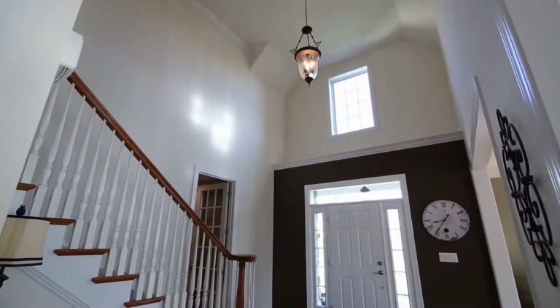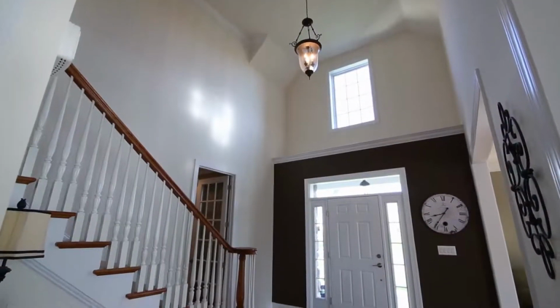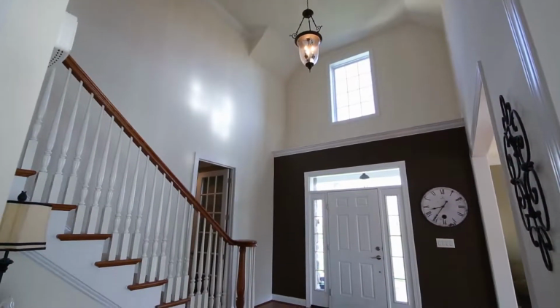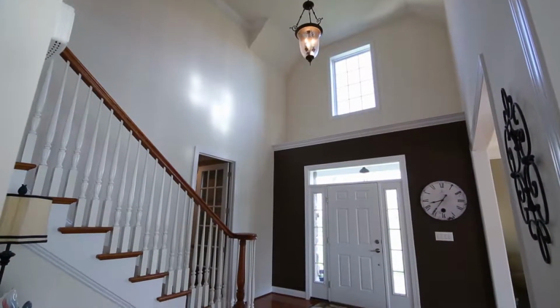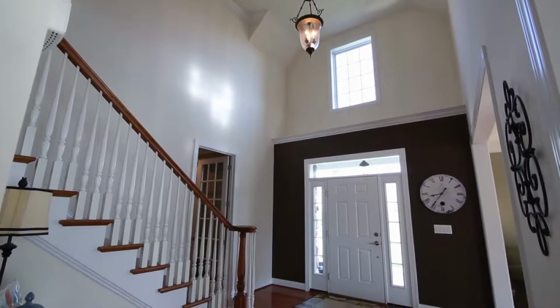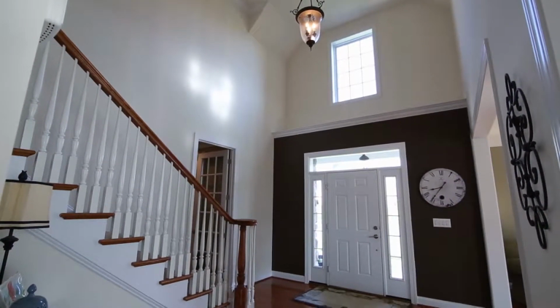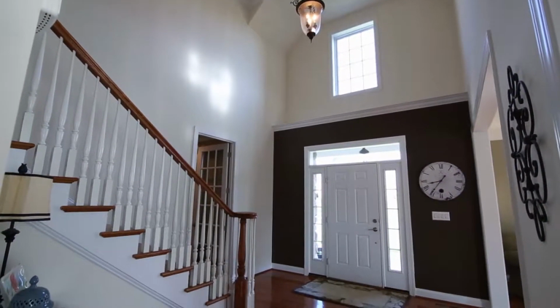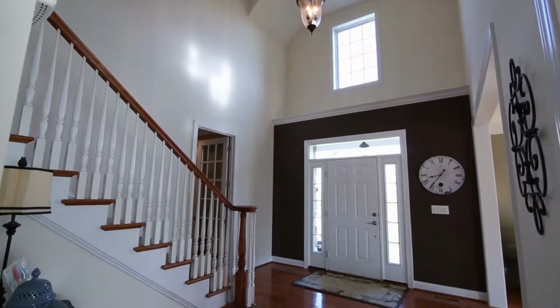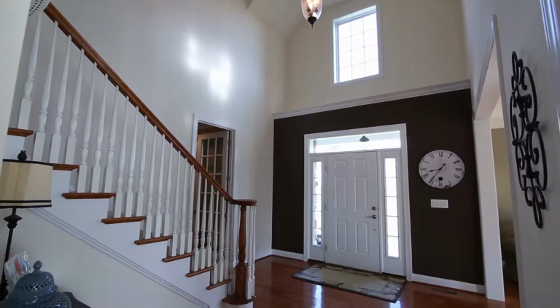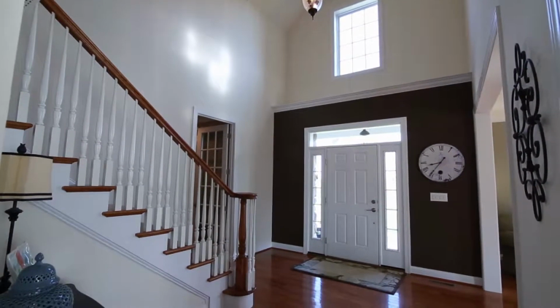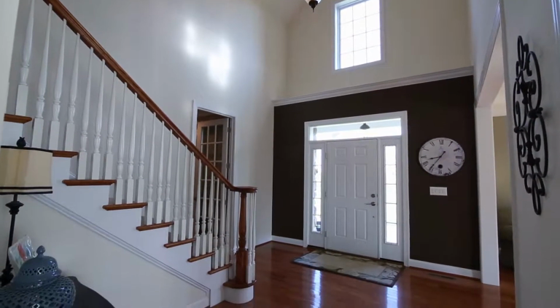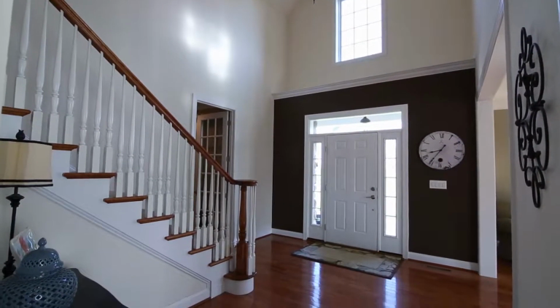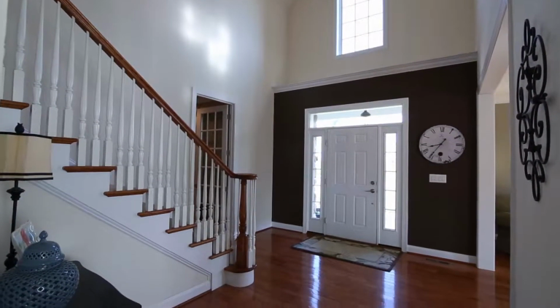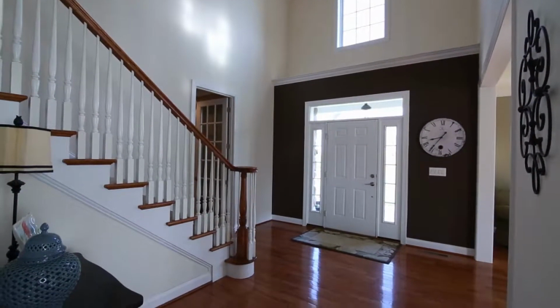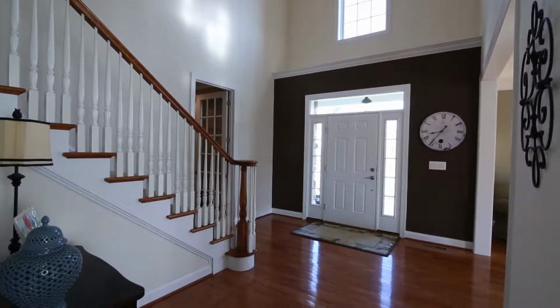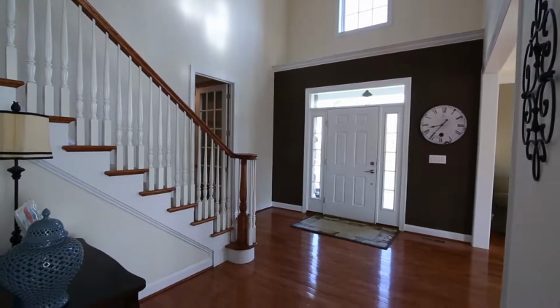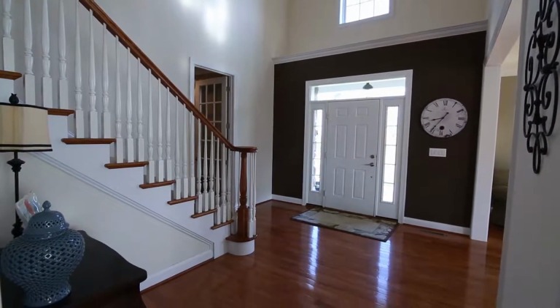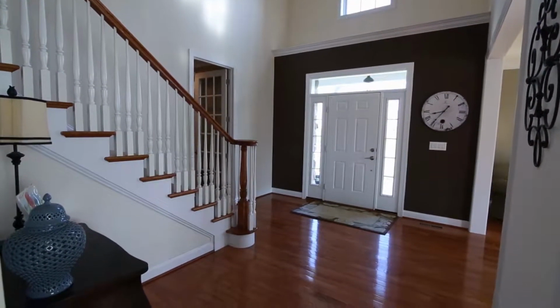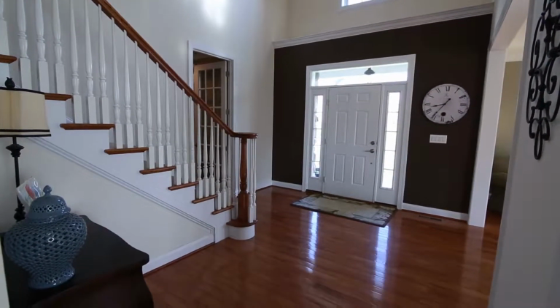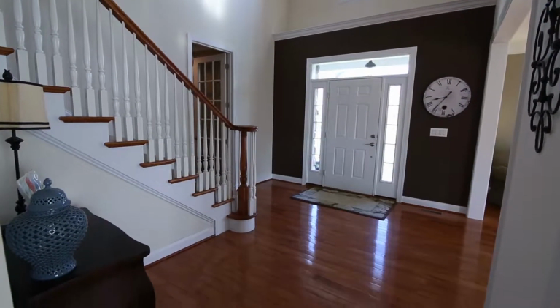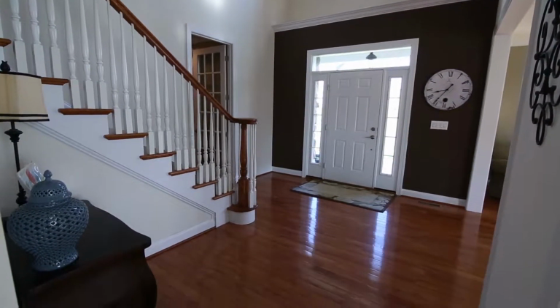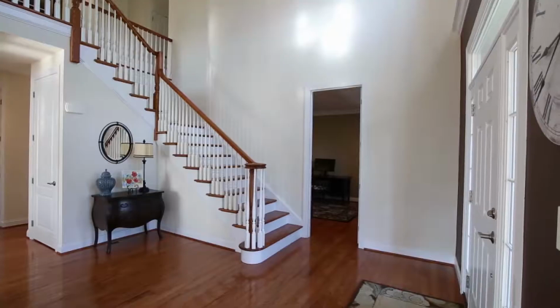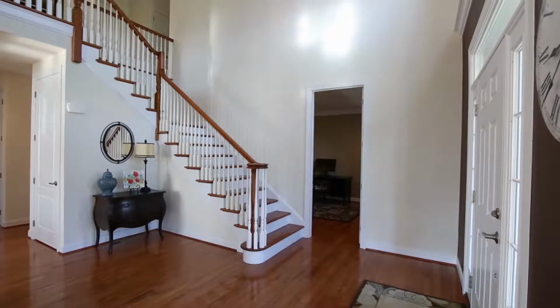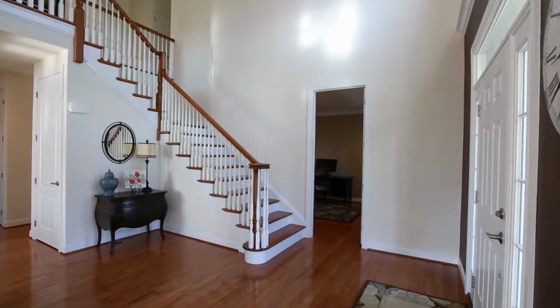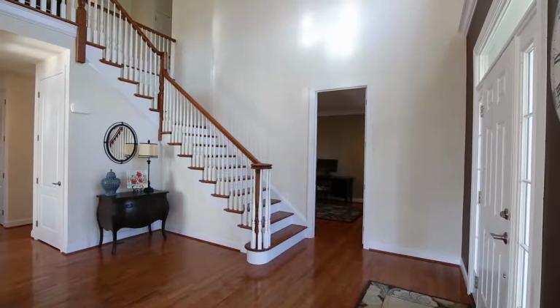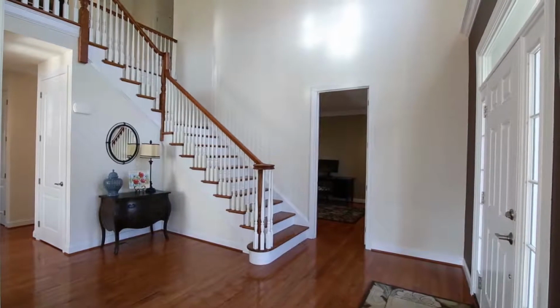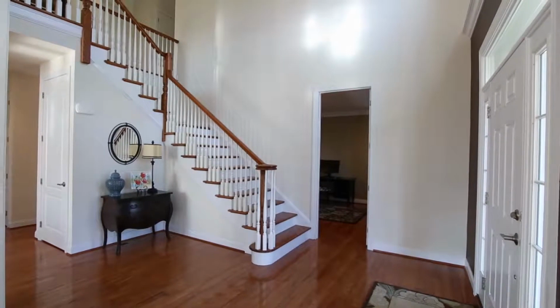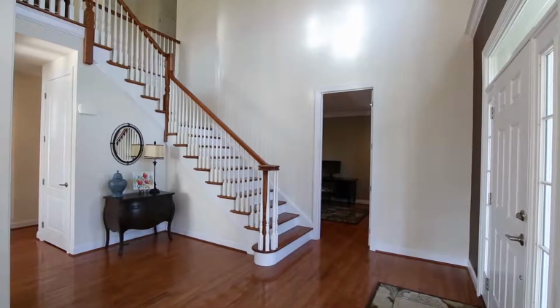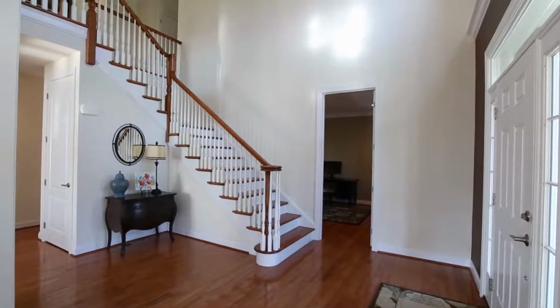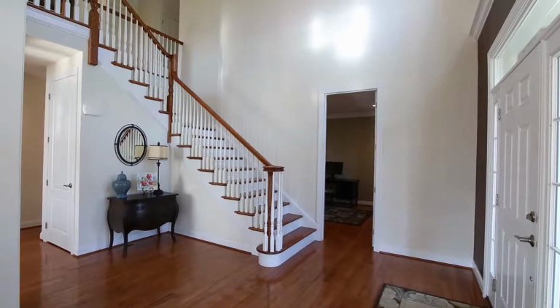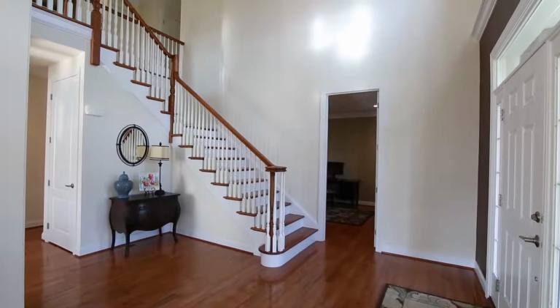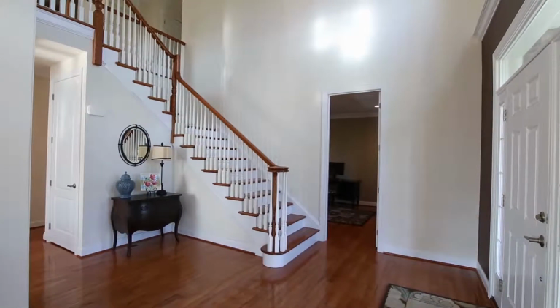The moment you enter, you'll immediately feel at home with the warm color tones, neutral palette, and hardwood floors throughout.